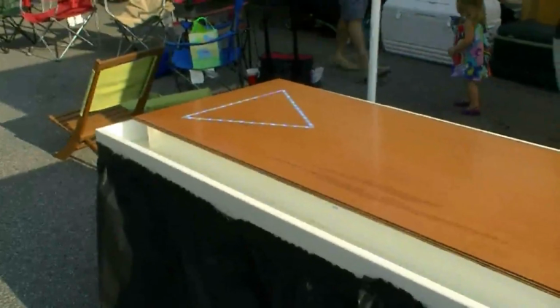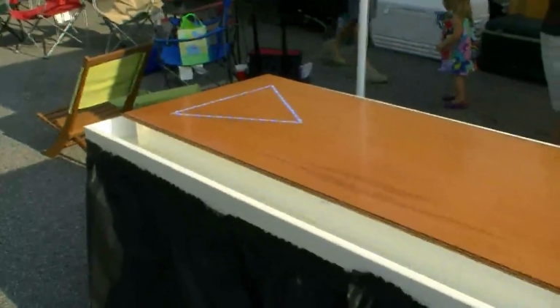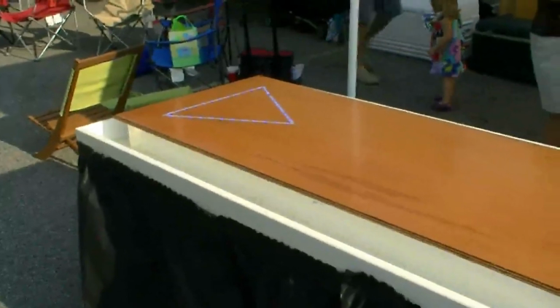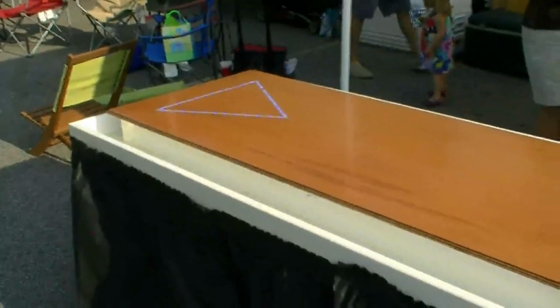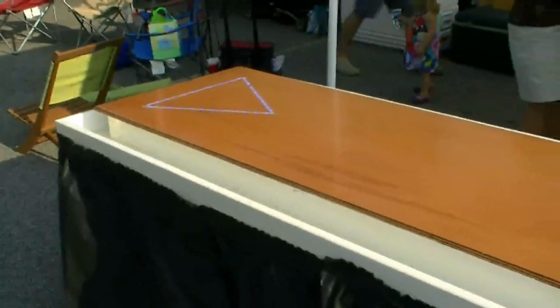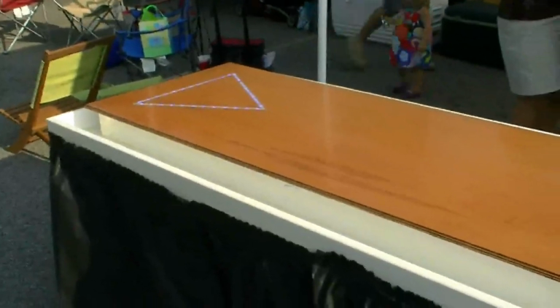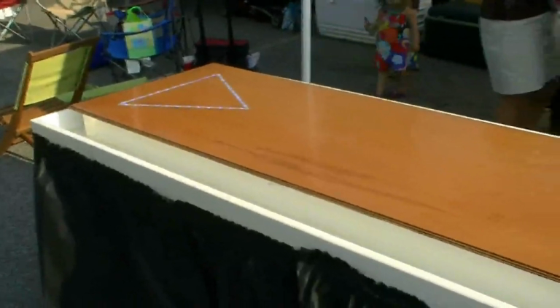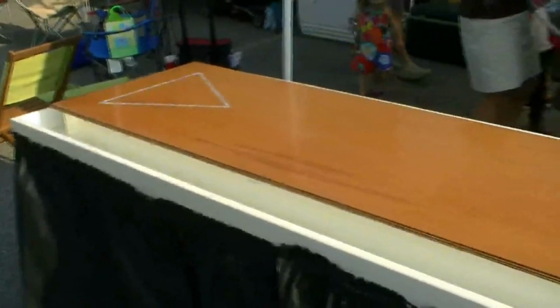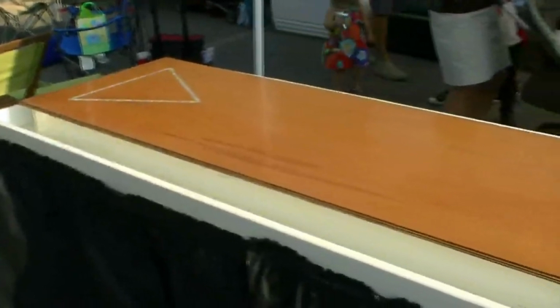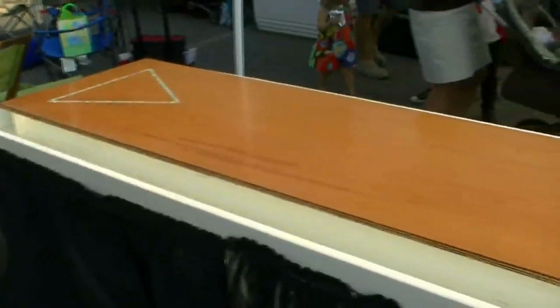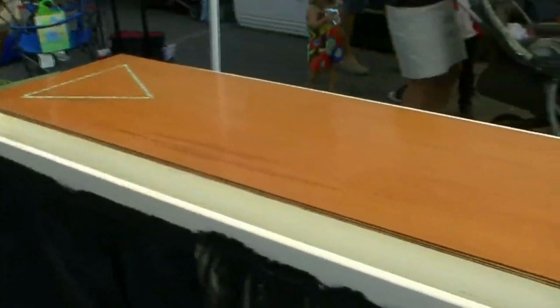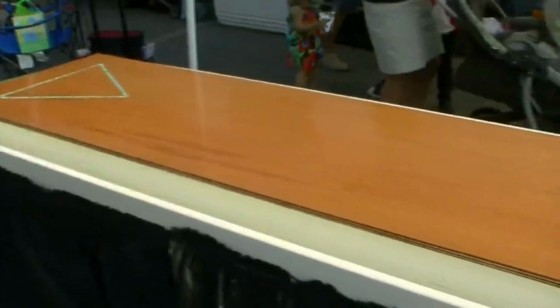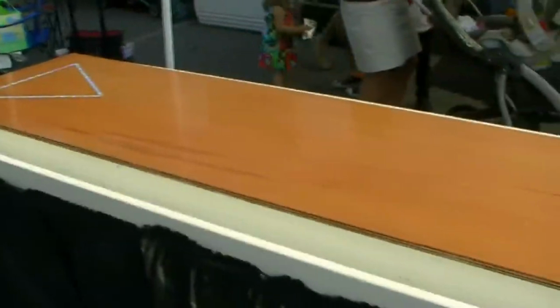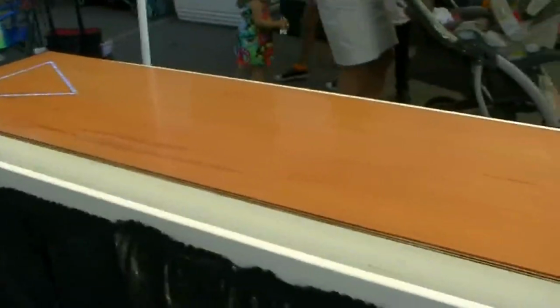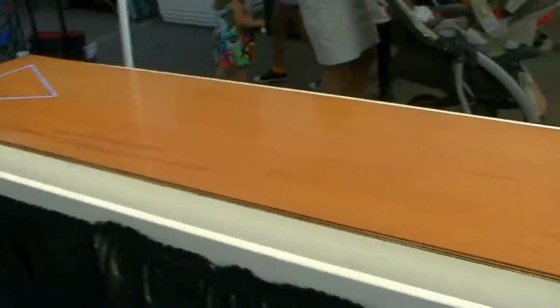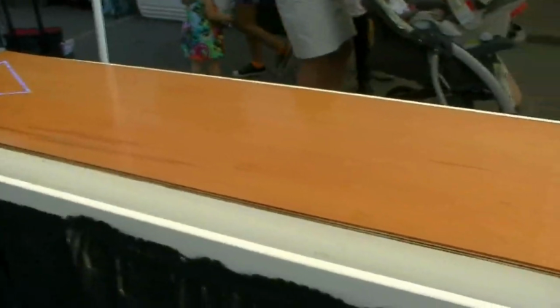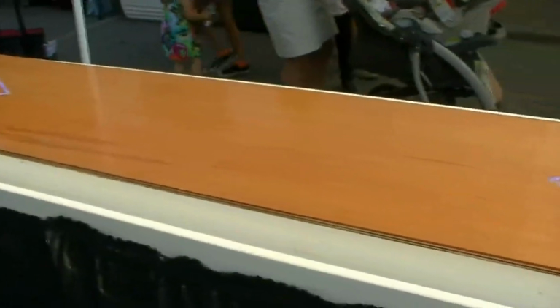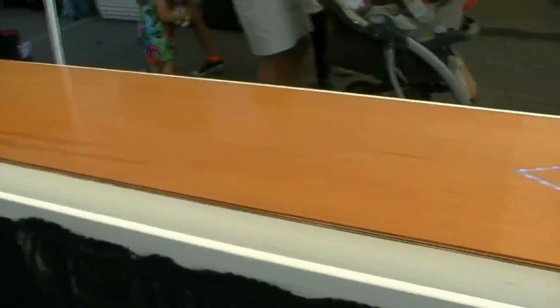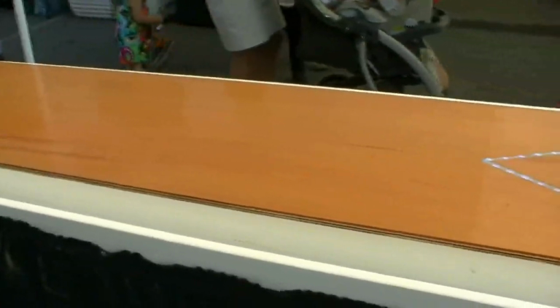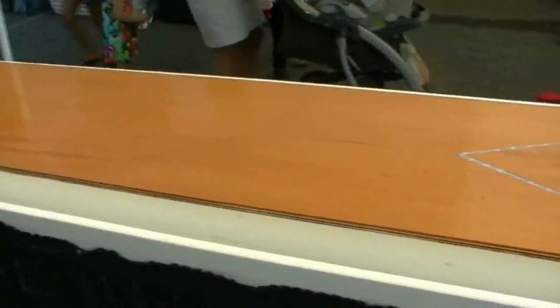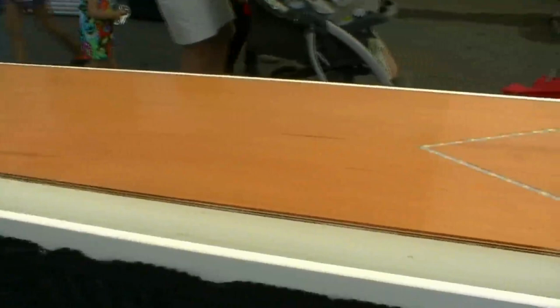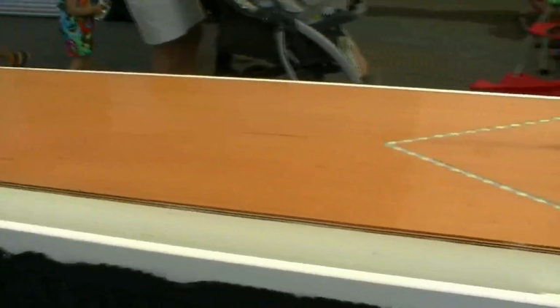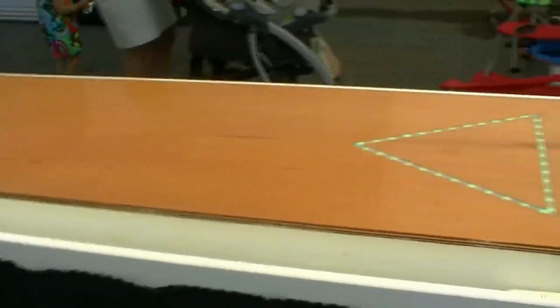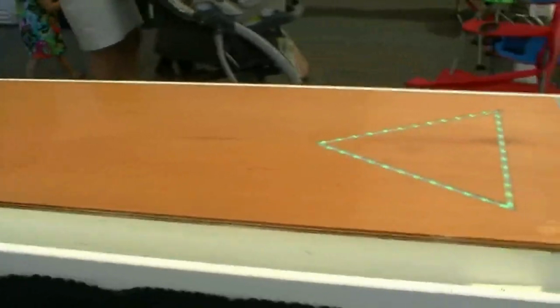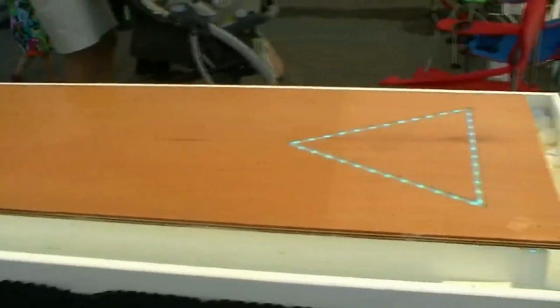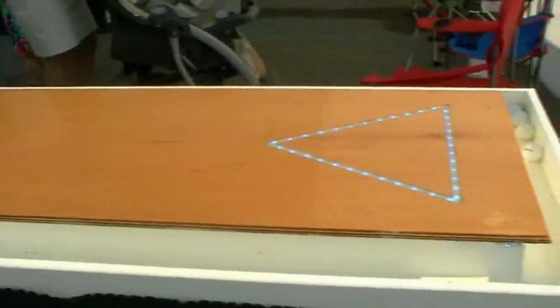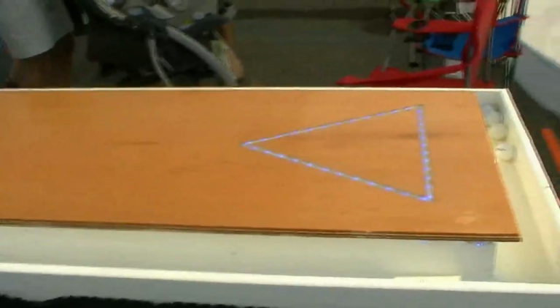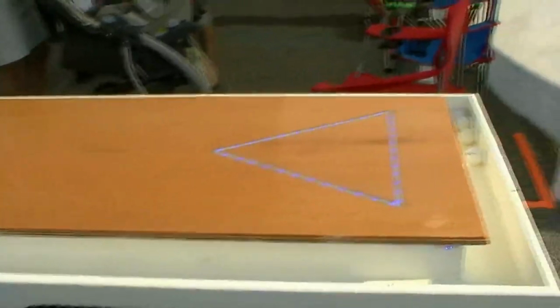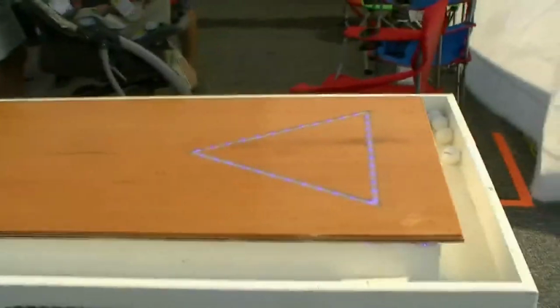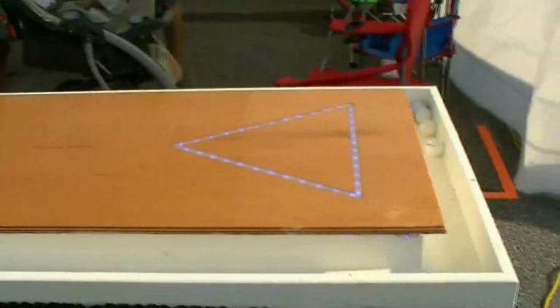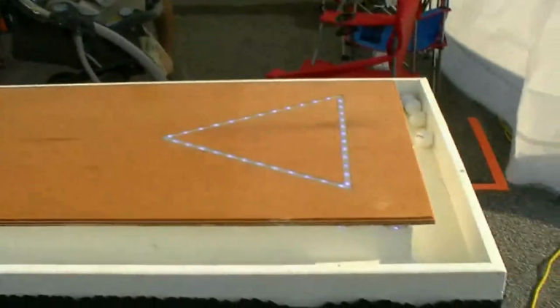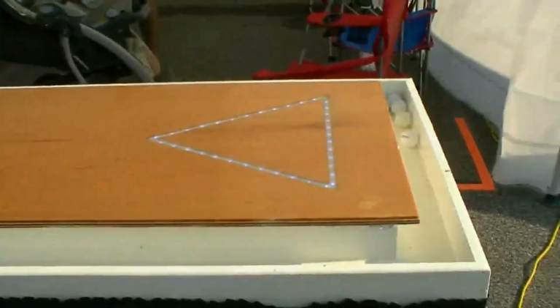This is a beer pong table. If you want to know how it's played, all you have to do is ask.